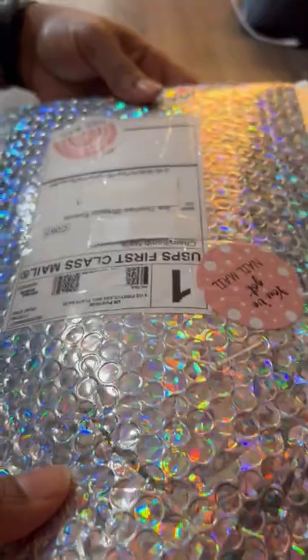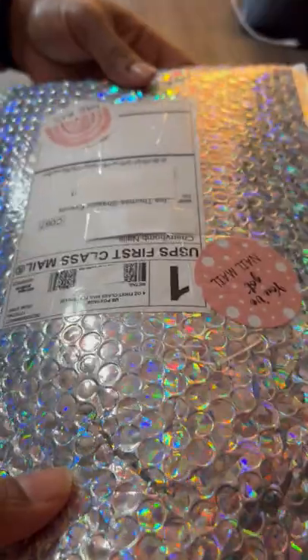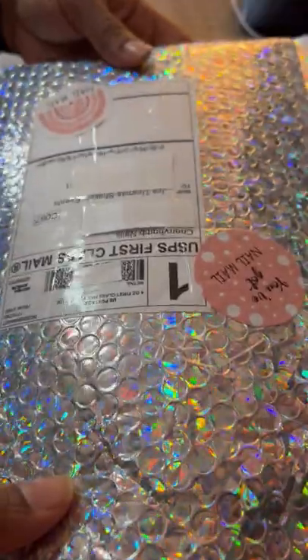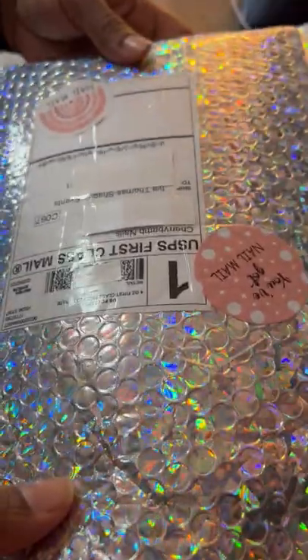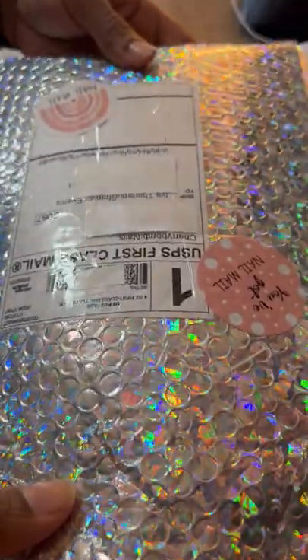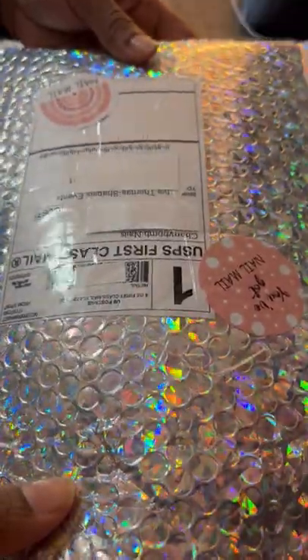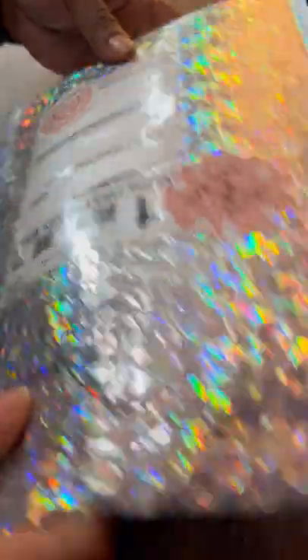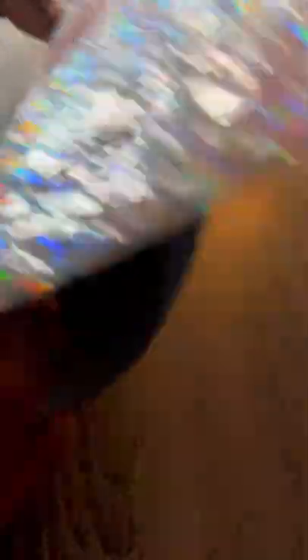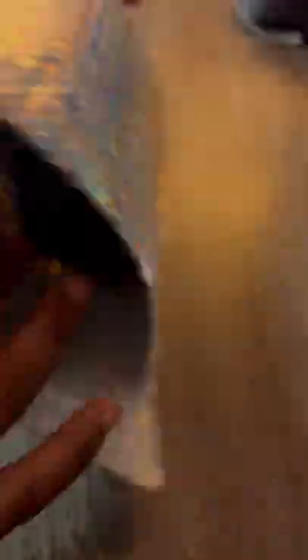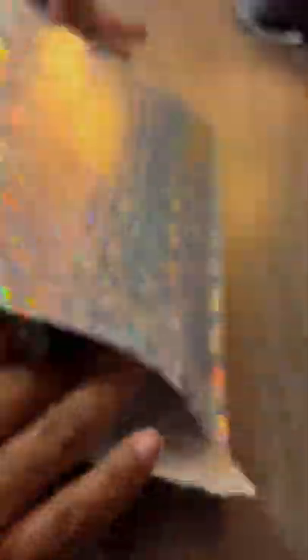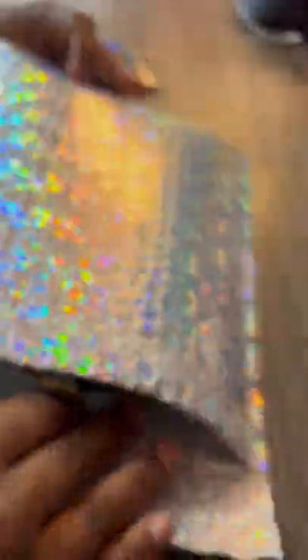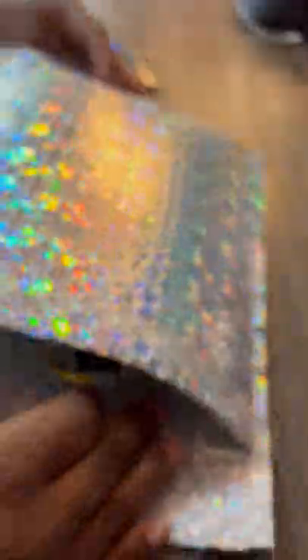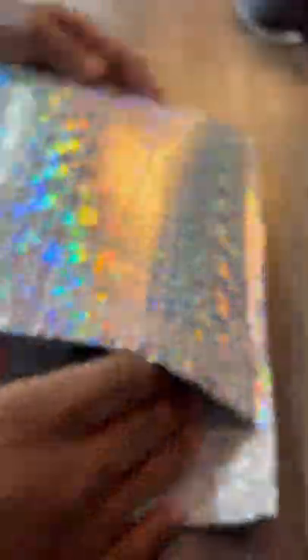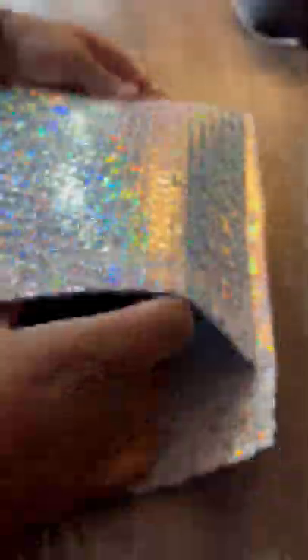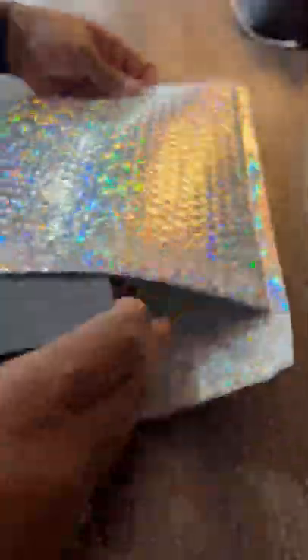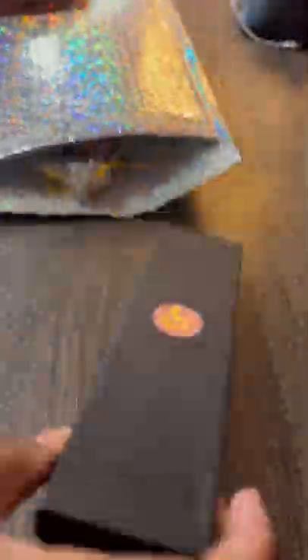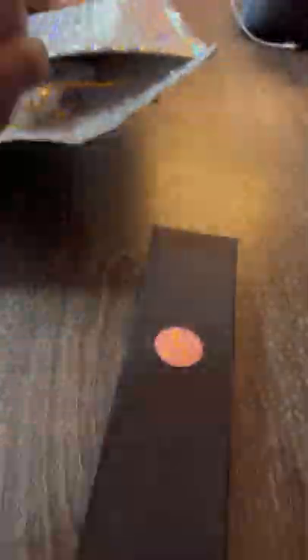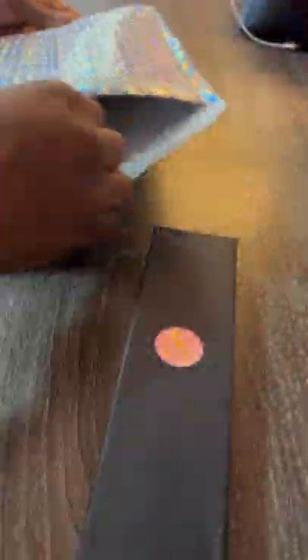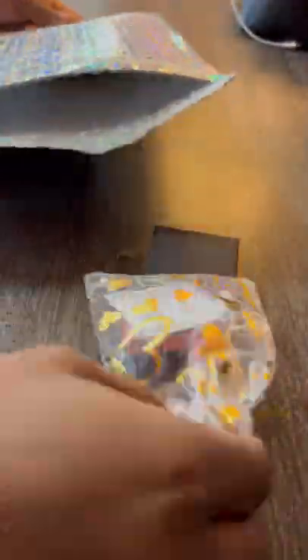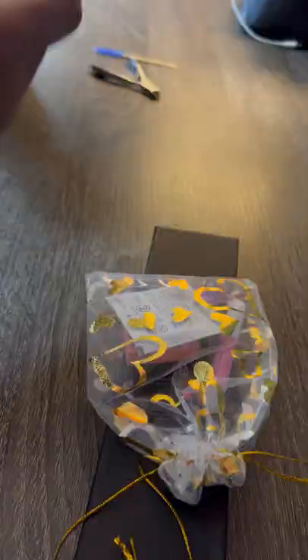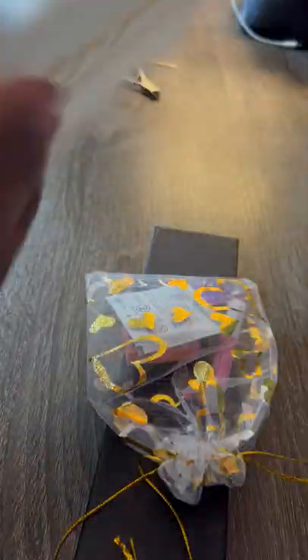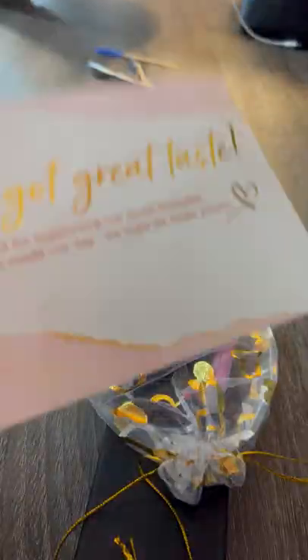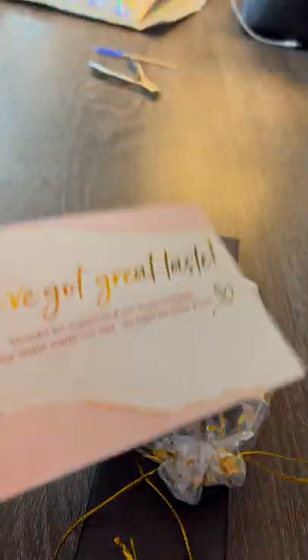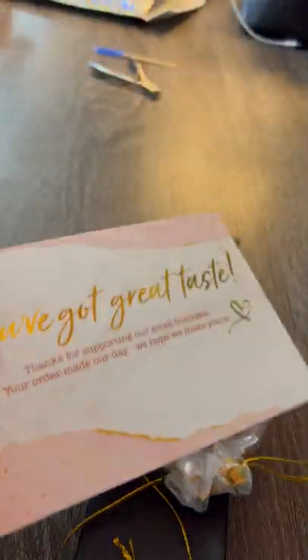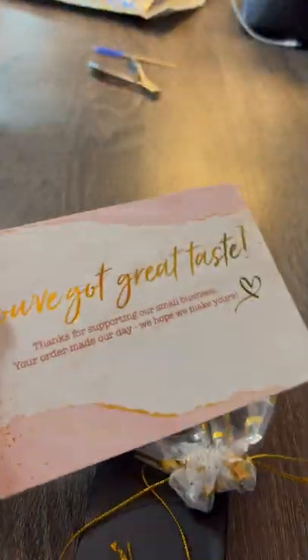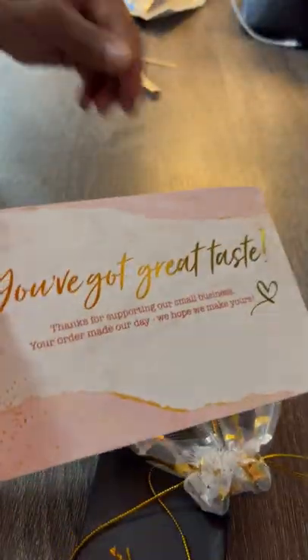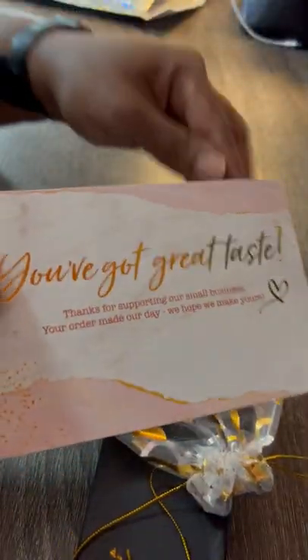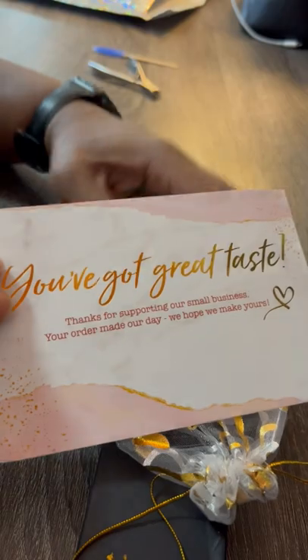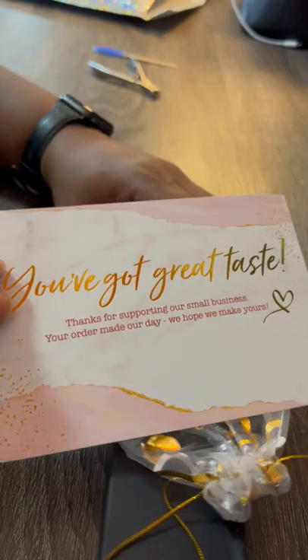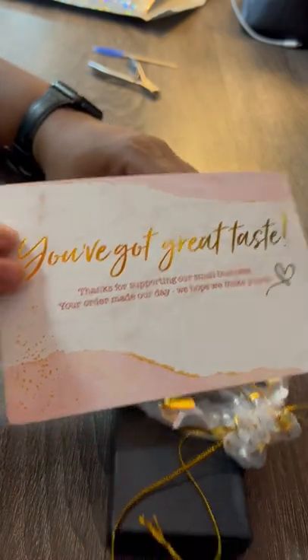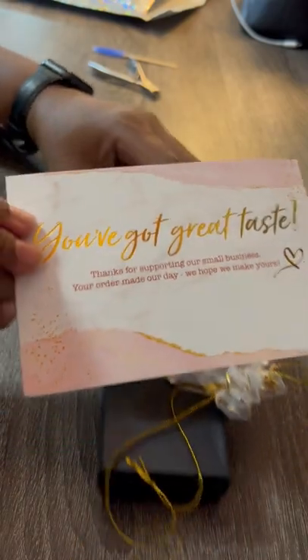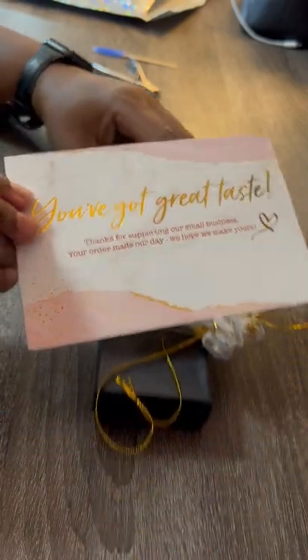Hey y'all, Aya here with a Cherry Bomb Nails unboxing. Let's talk about this packaging, honey. Love the personal touch.